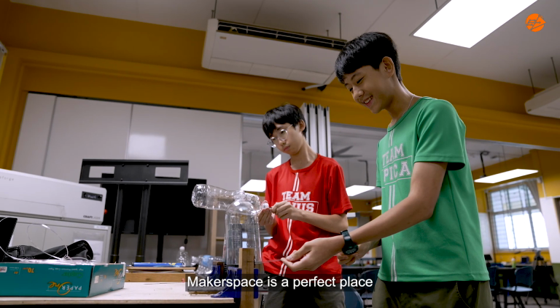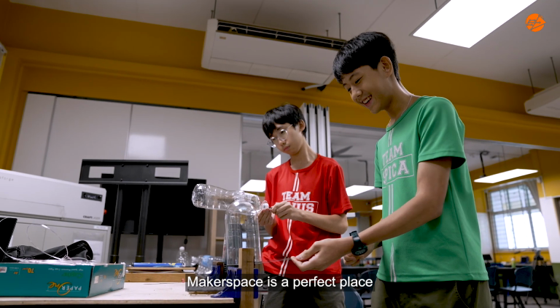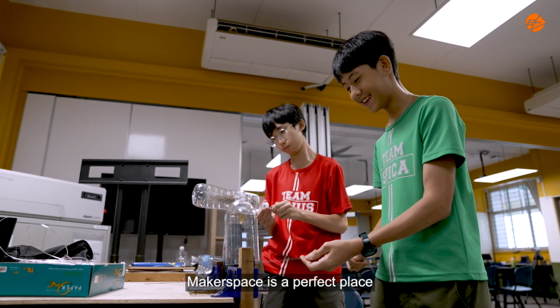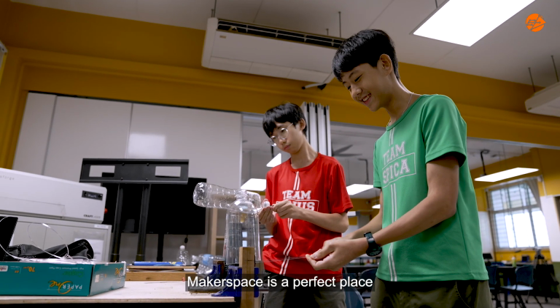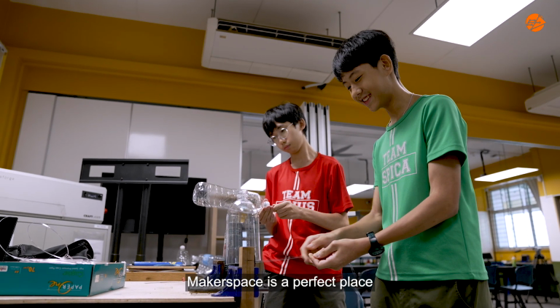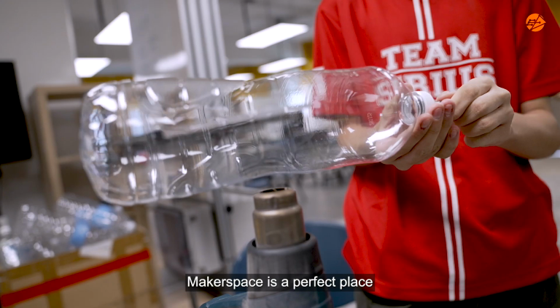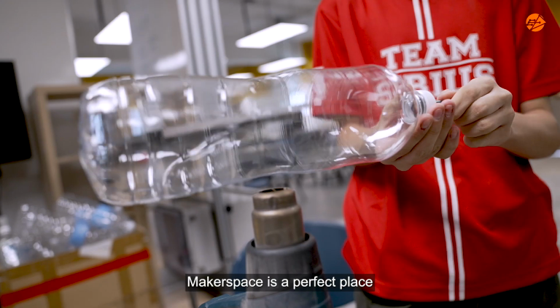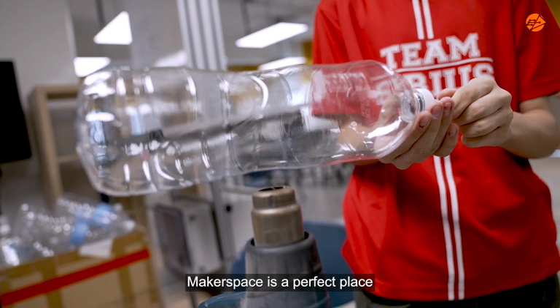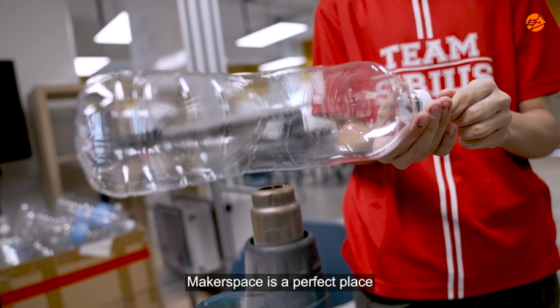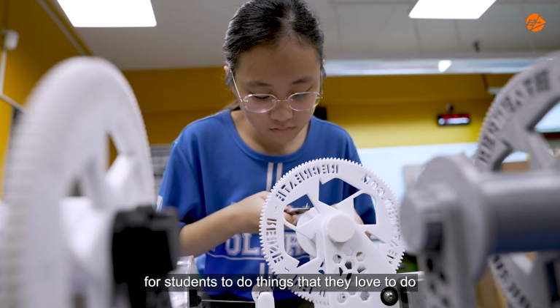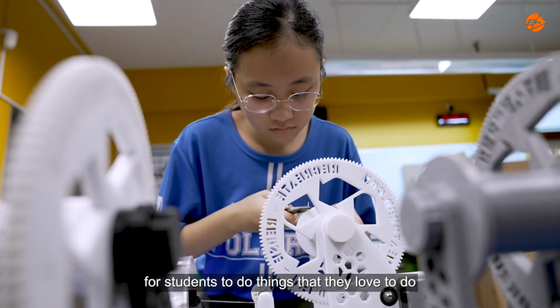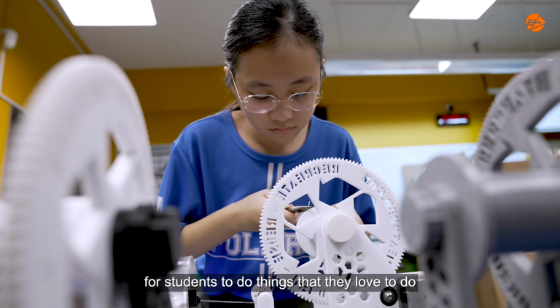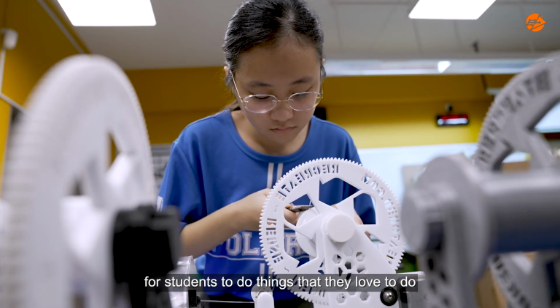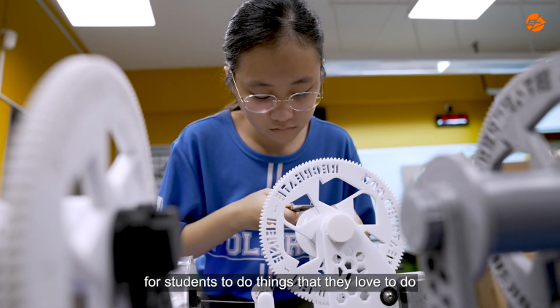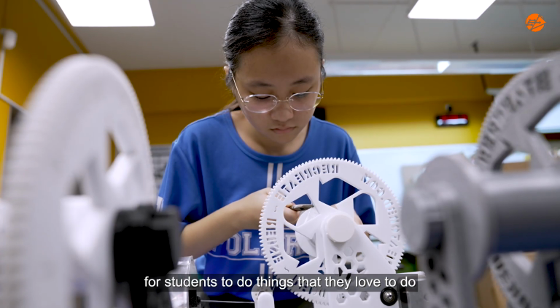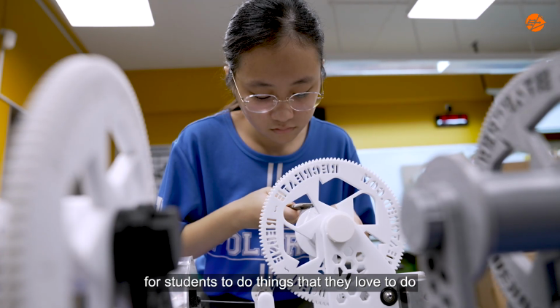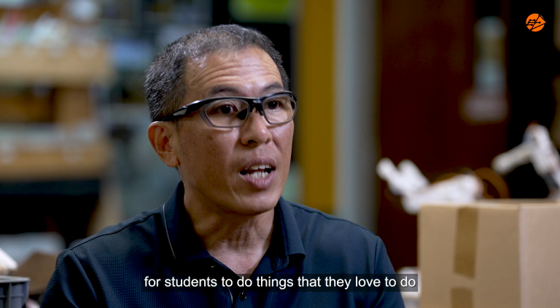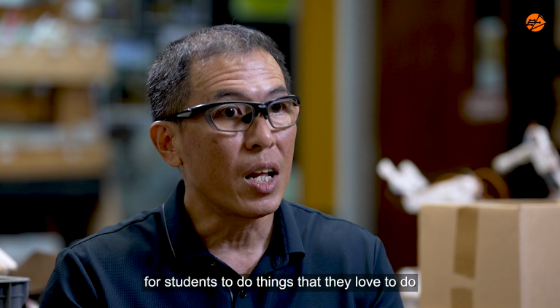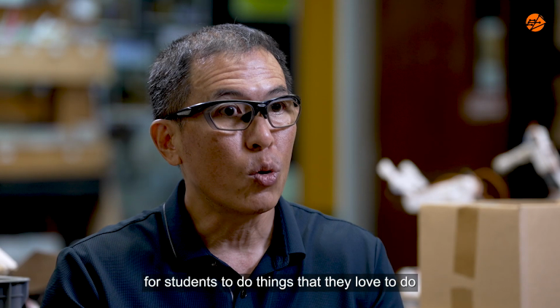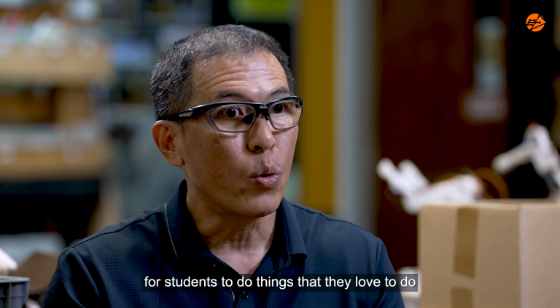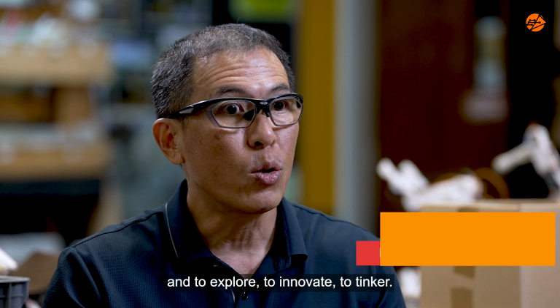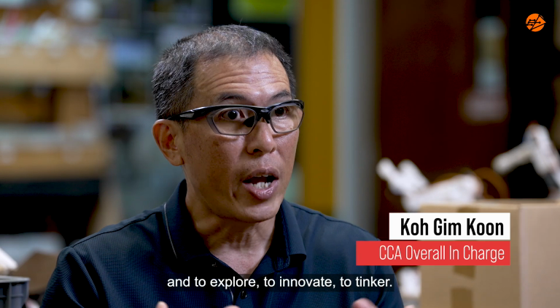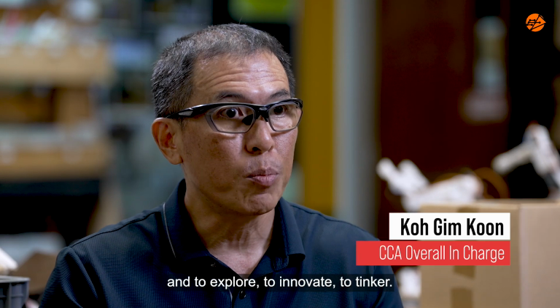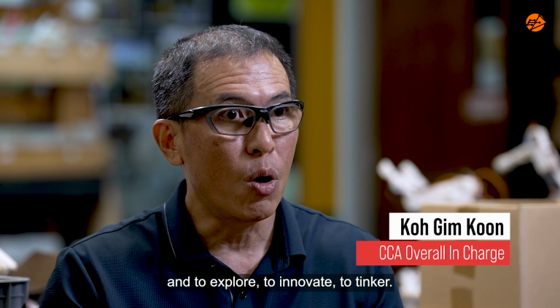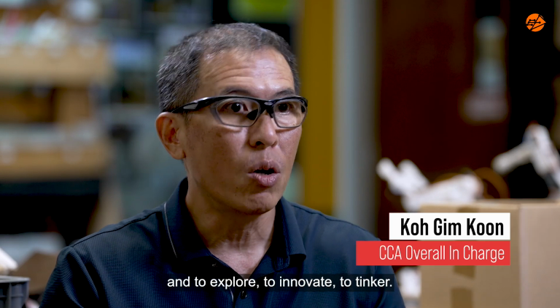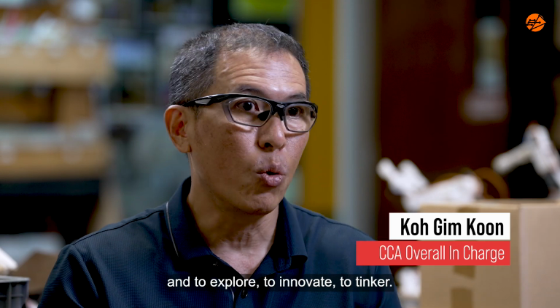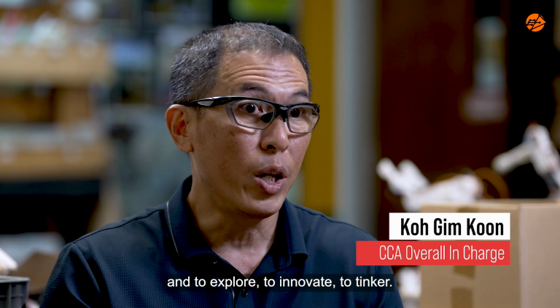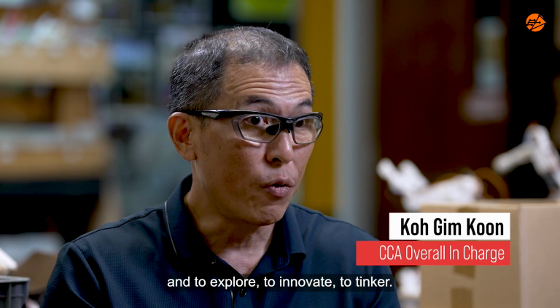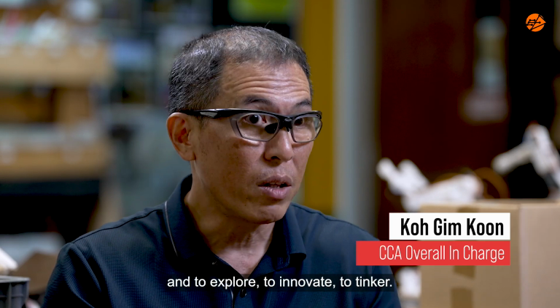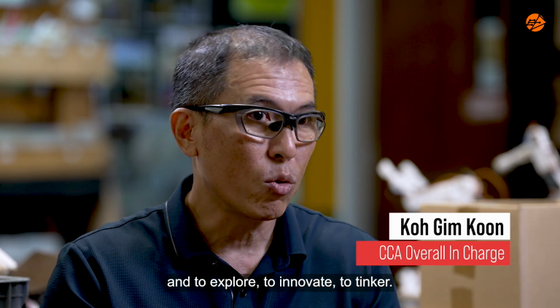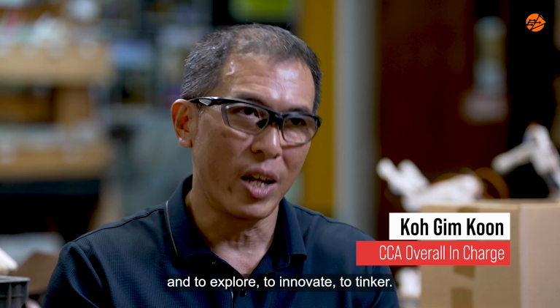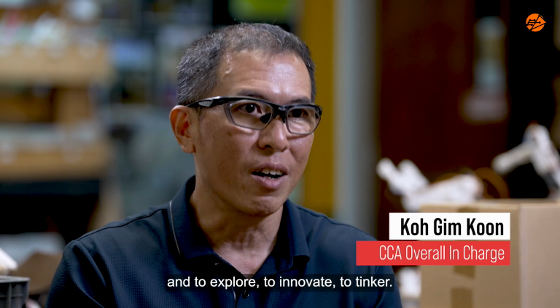MakerSpace is a perfect place for students to do things that they love to do and to explore, to innovate, to tinker.